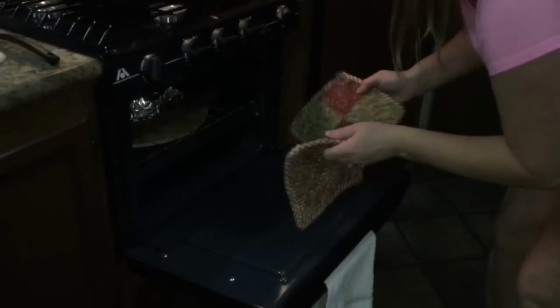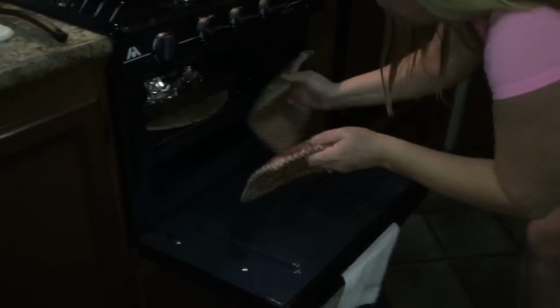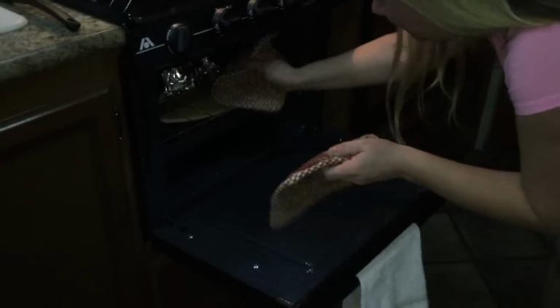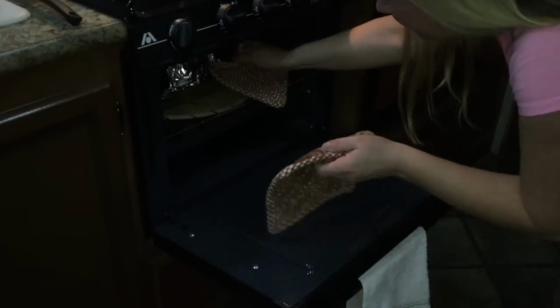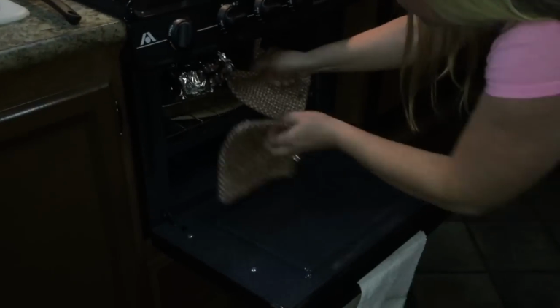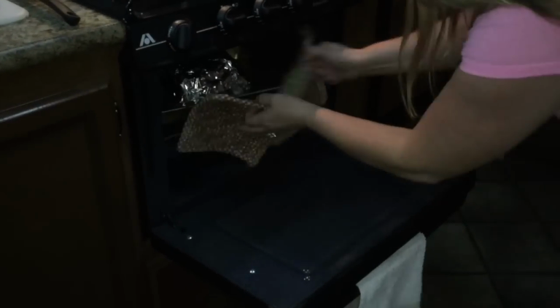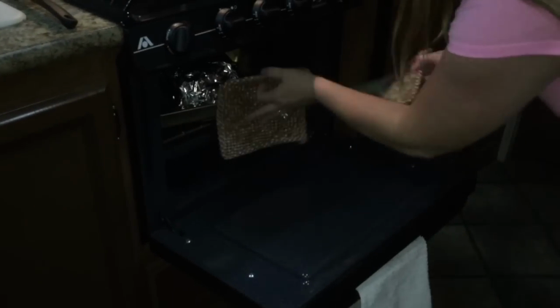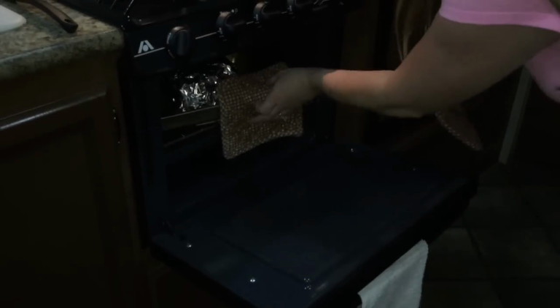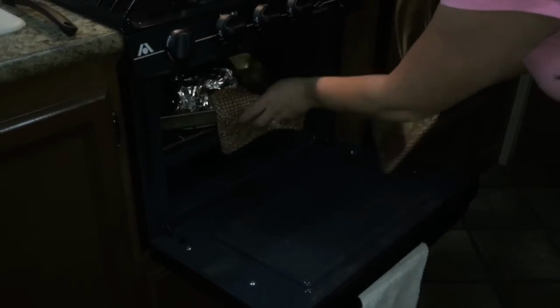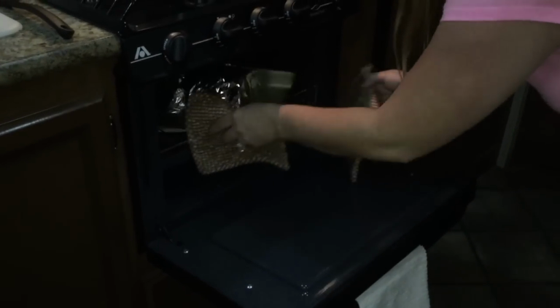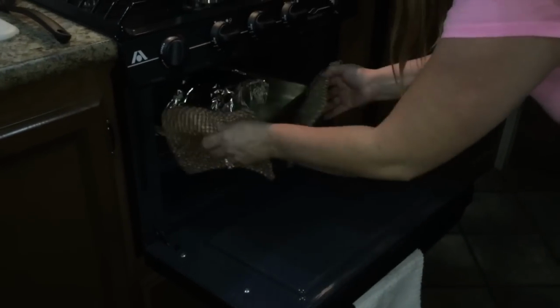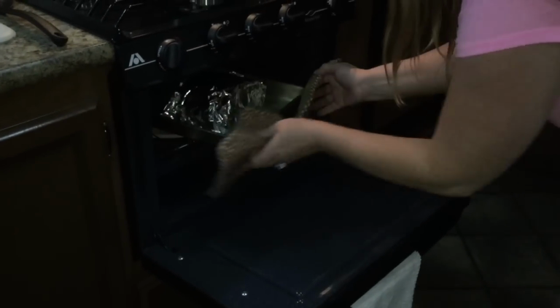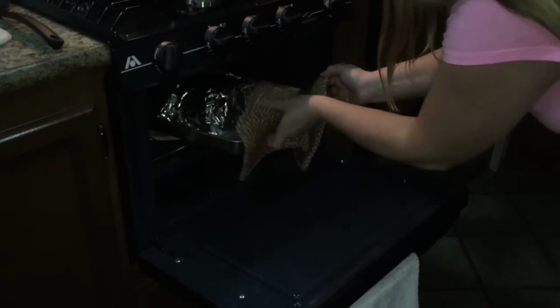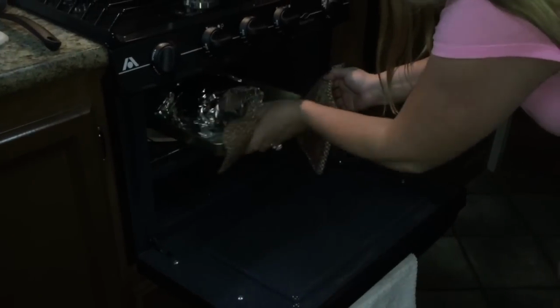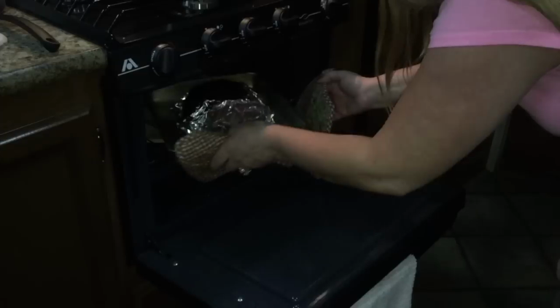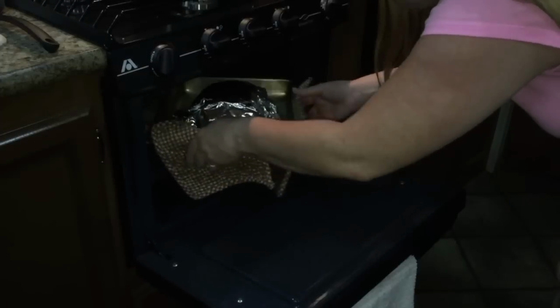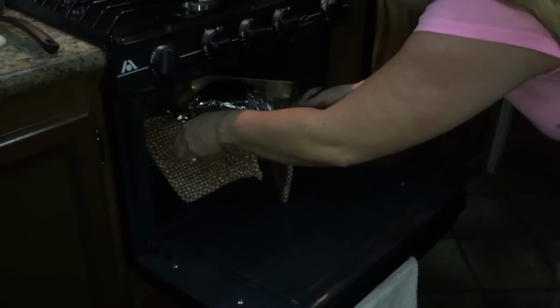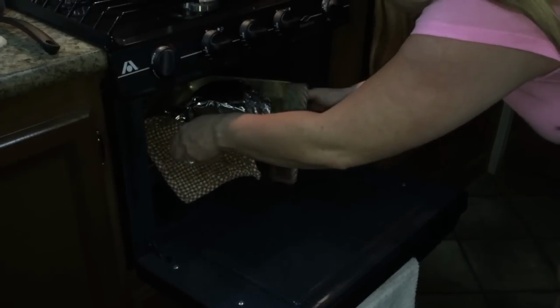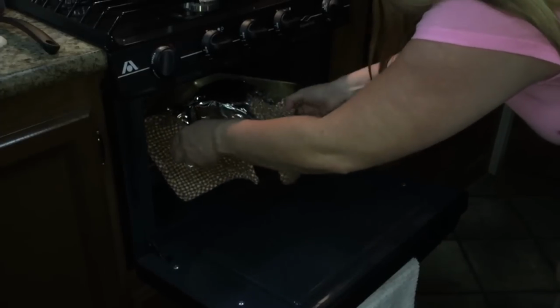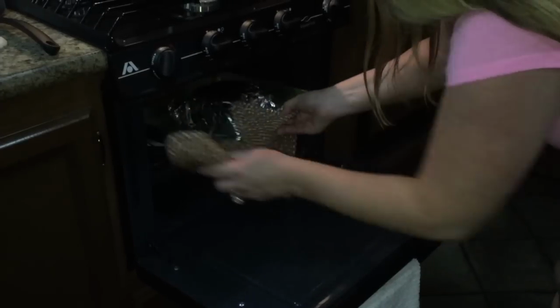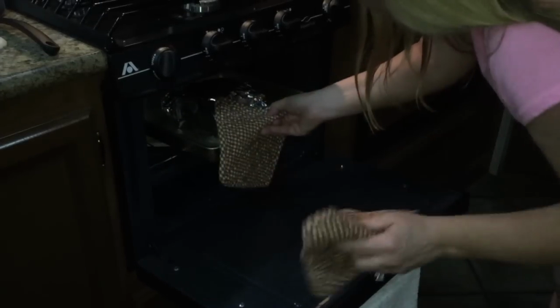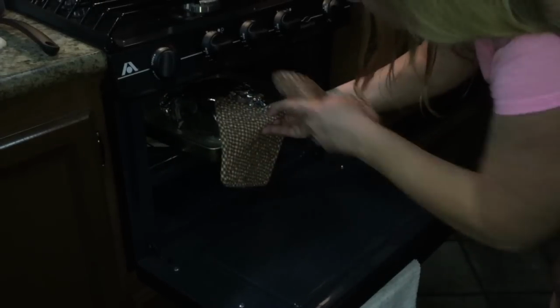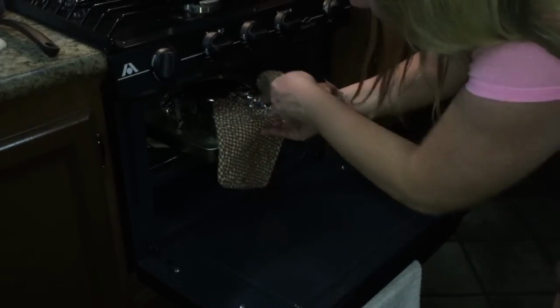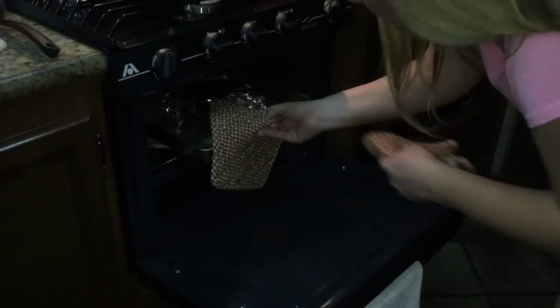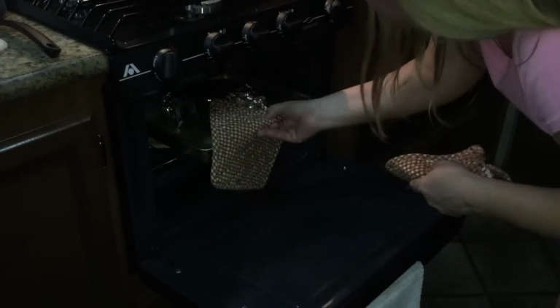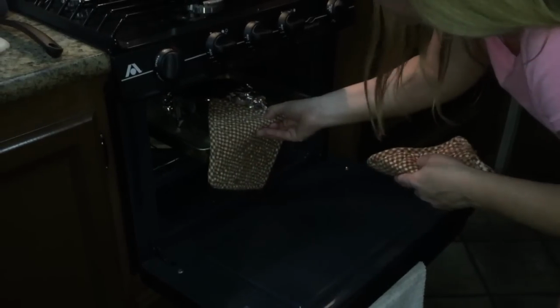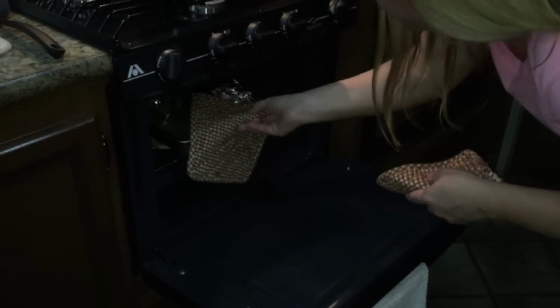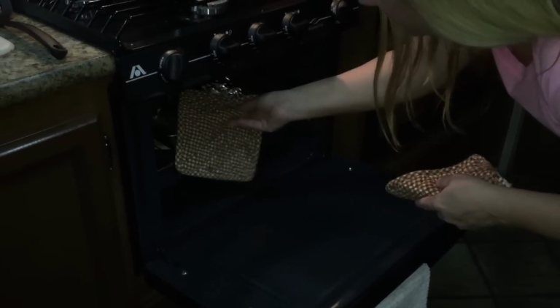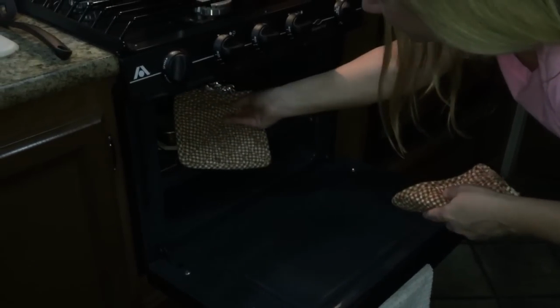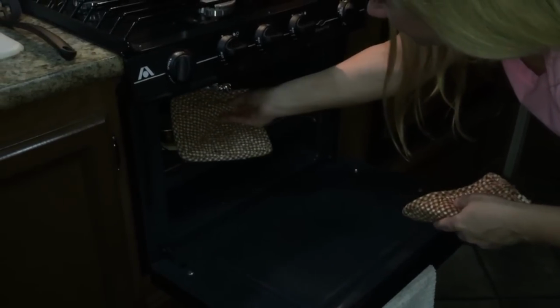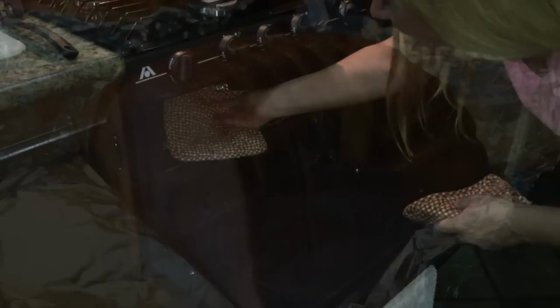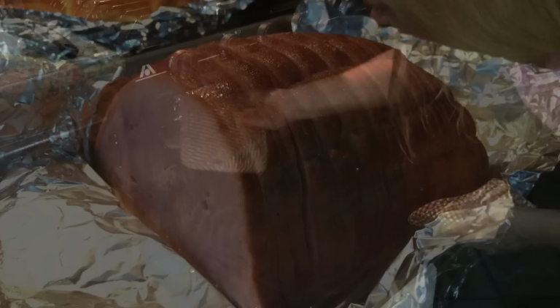And here we are — we're turning the ham at about the halfway point, and just let it go until it's done cooking and heated up.